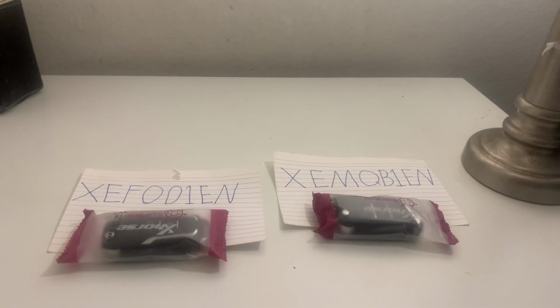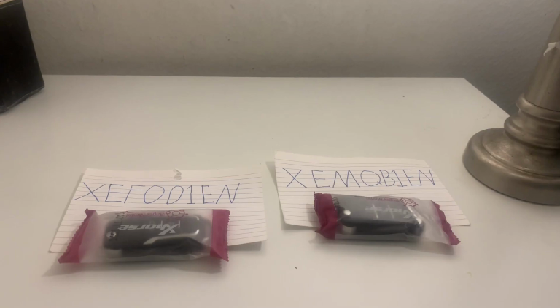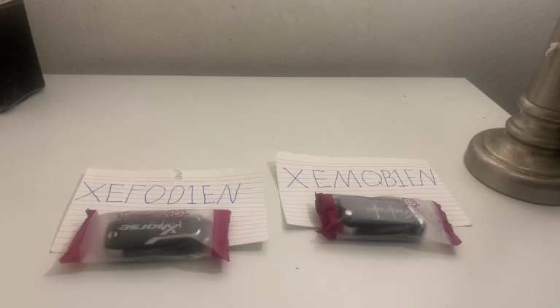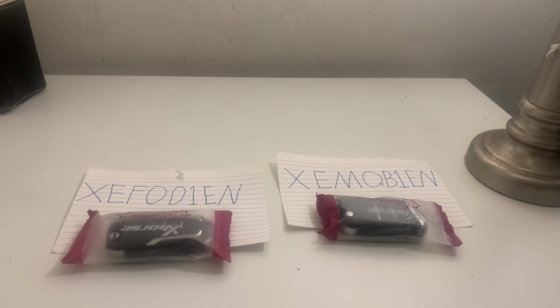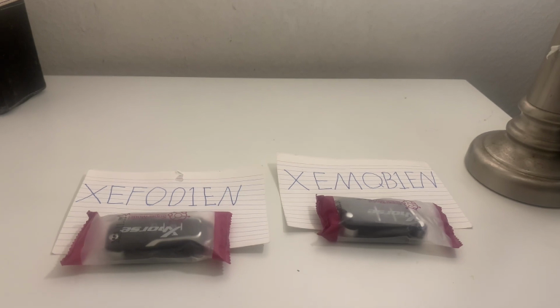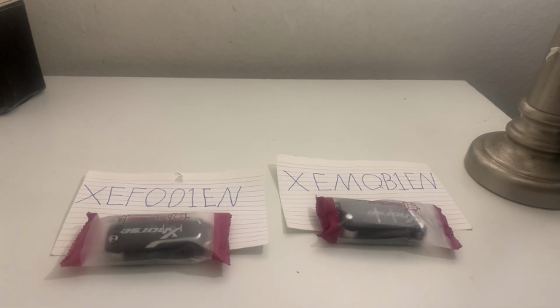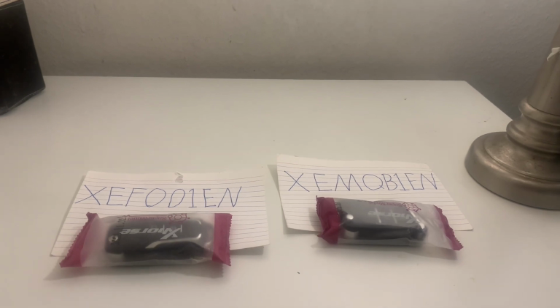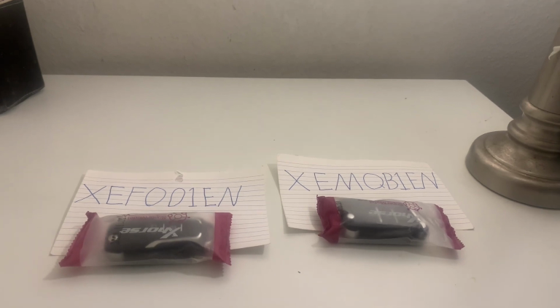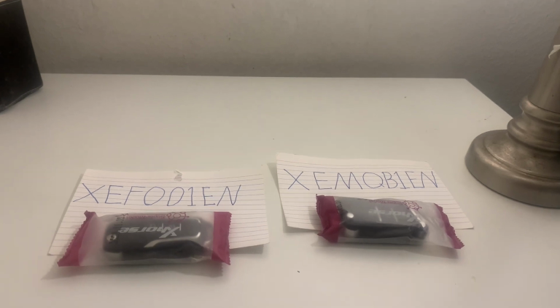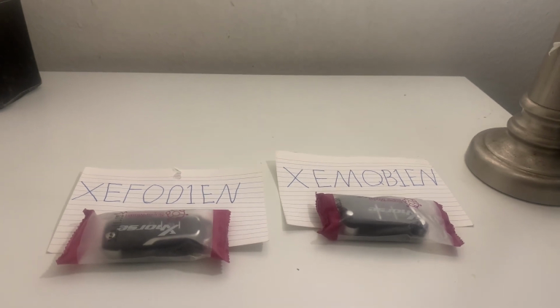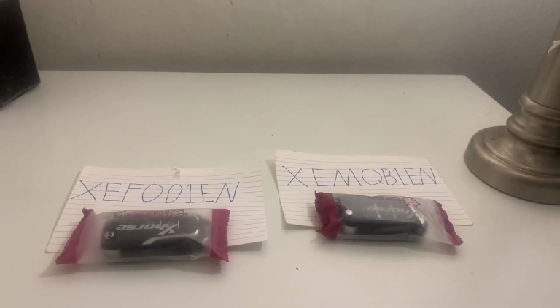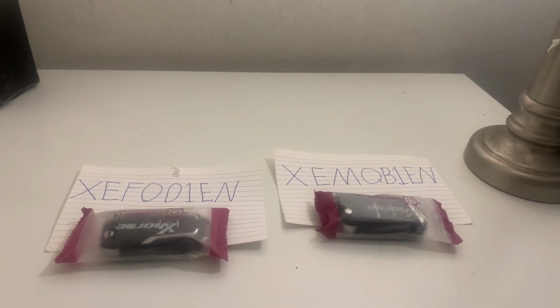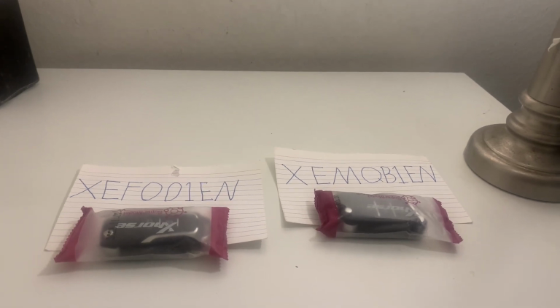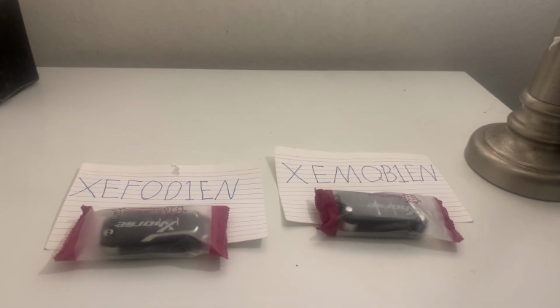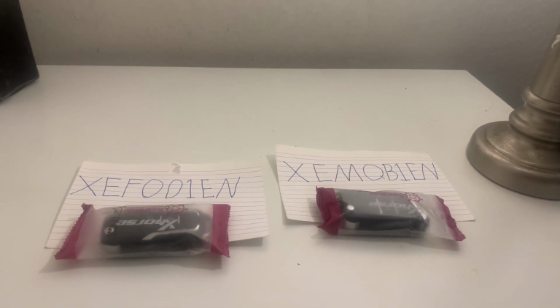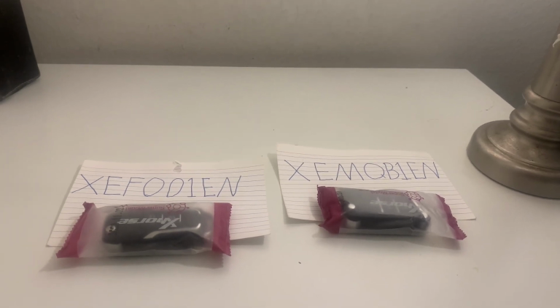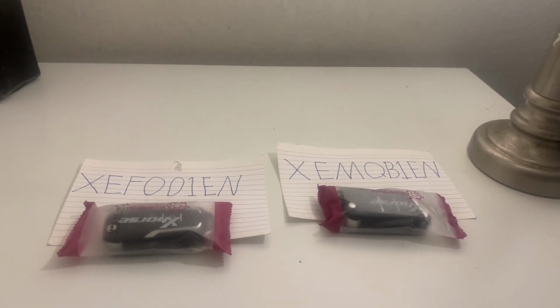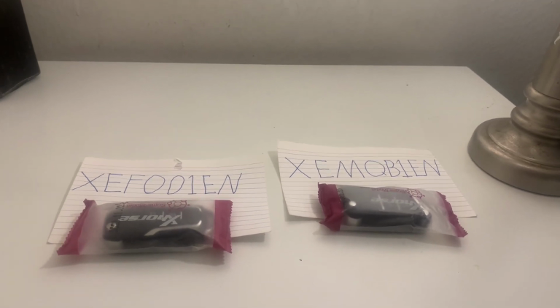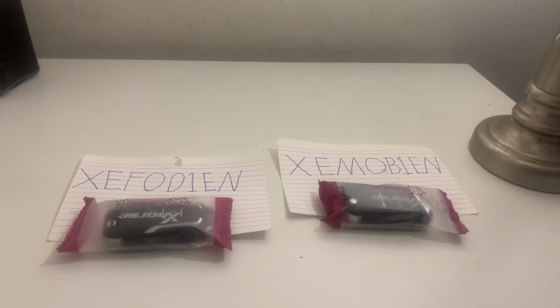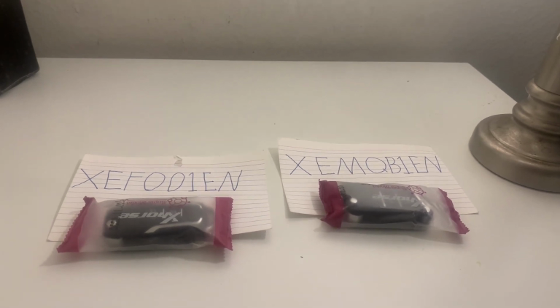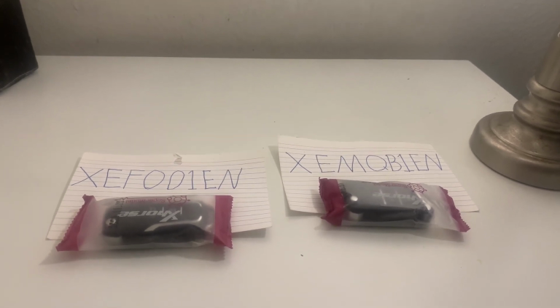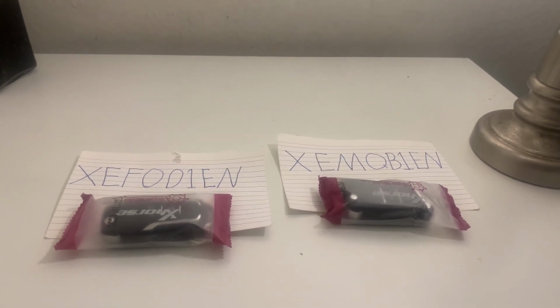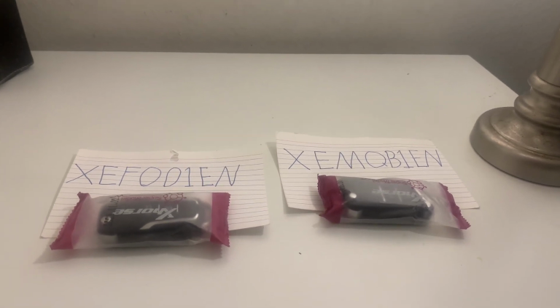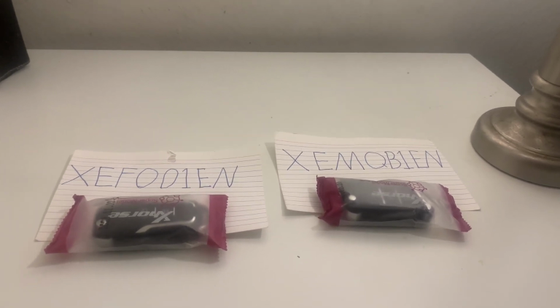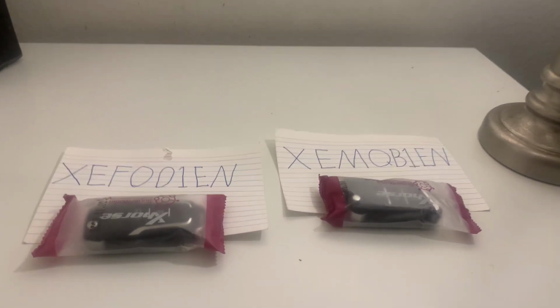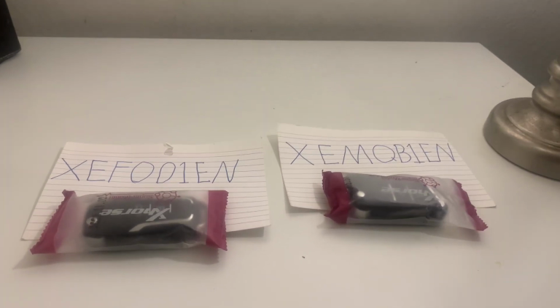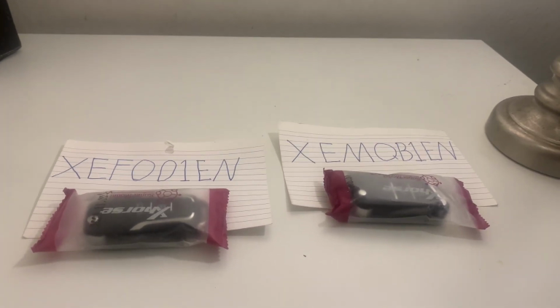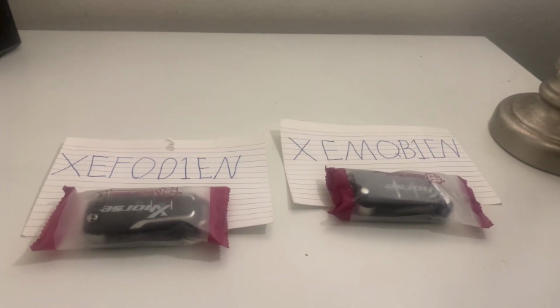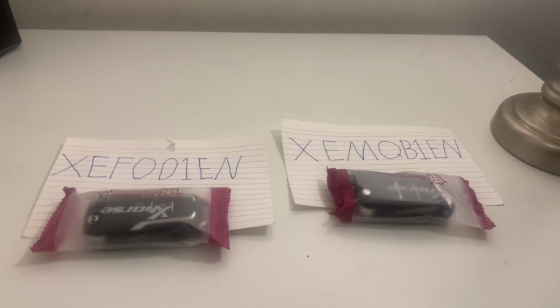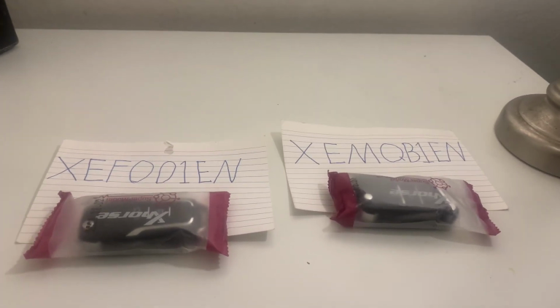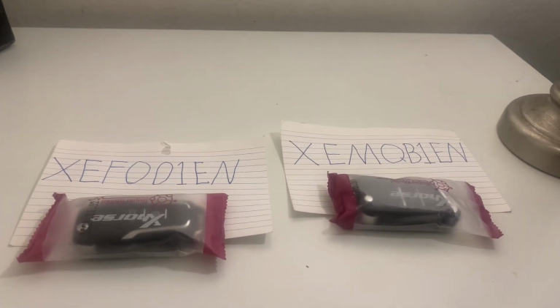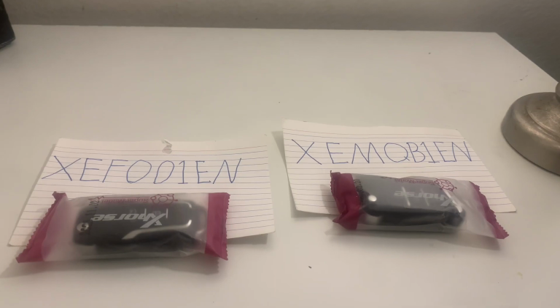This is YouTube University's Automotive Locksmith Course, Lesson Number 4: Super Remotes Explained.